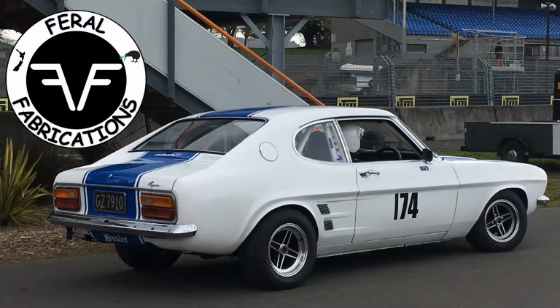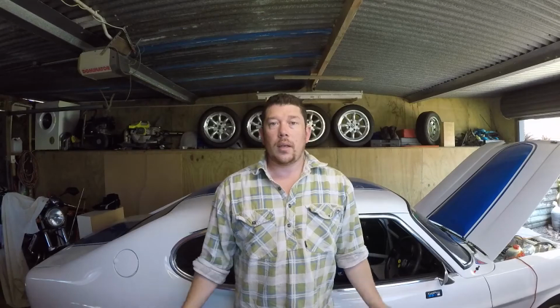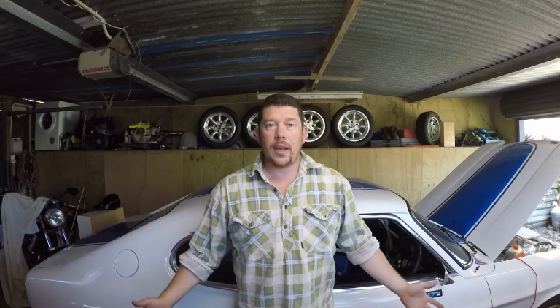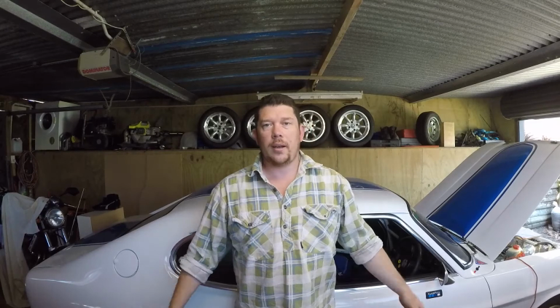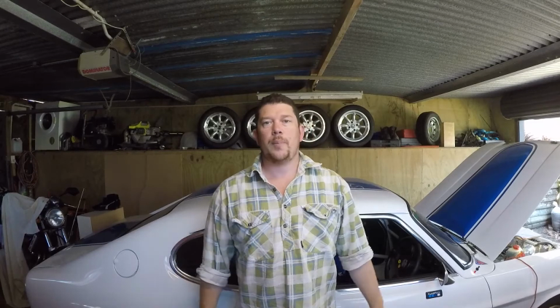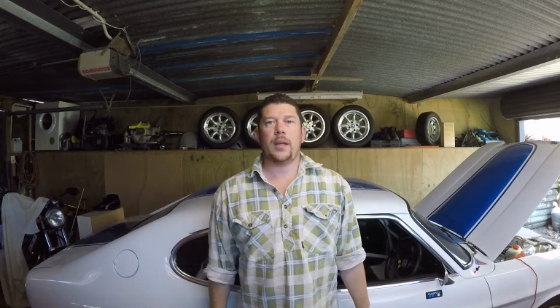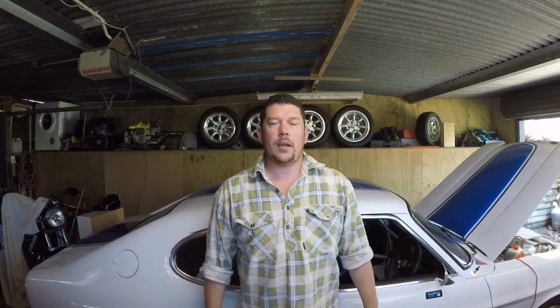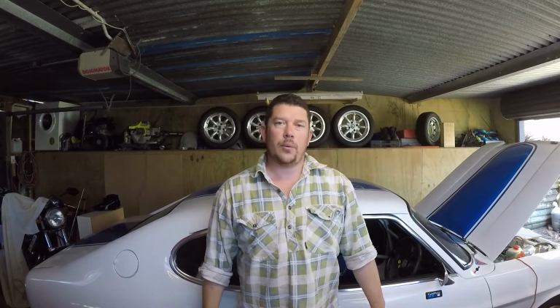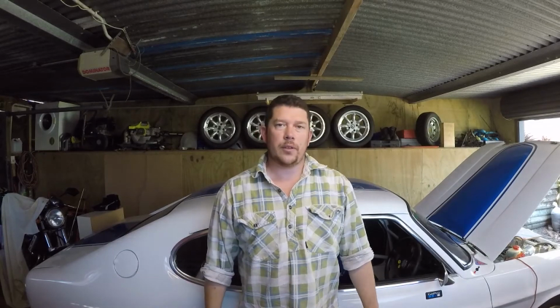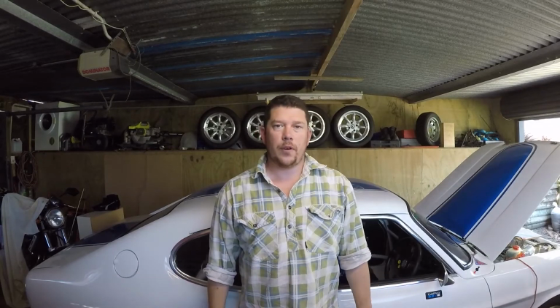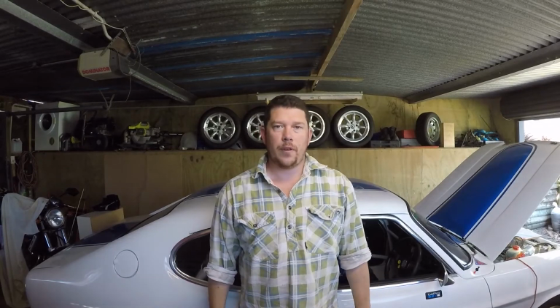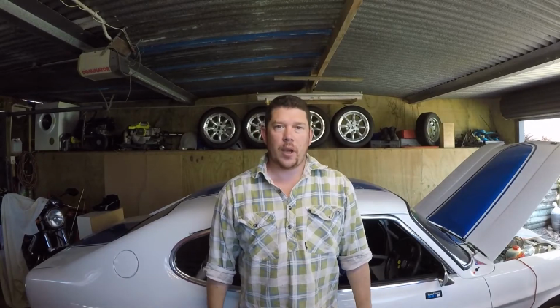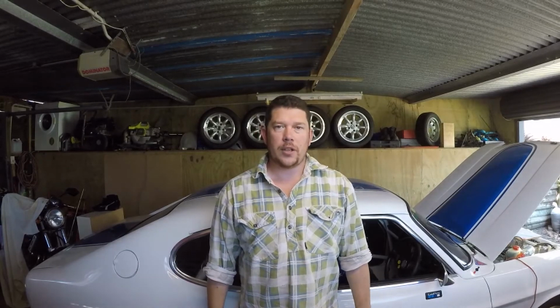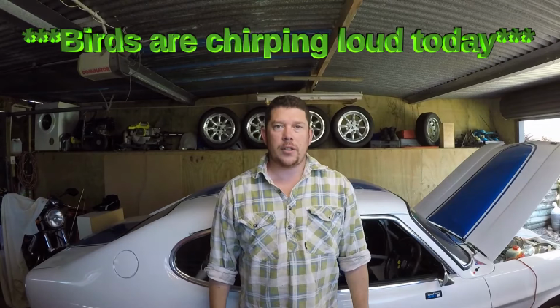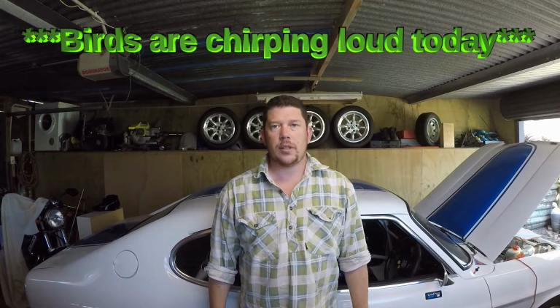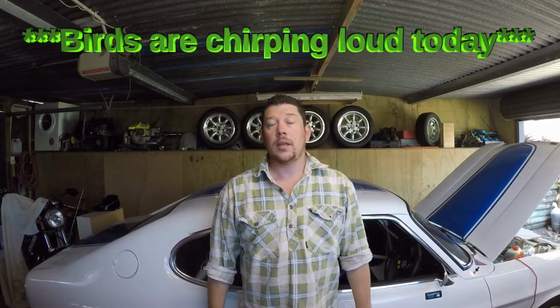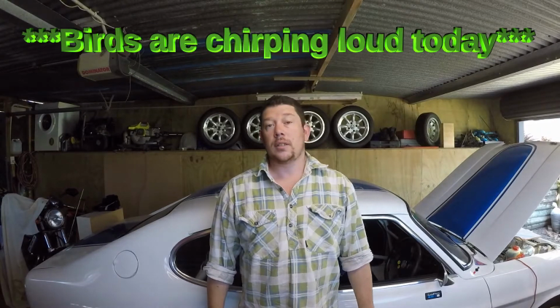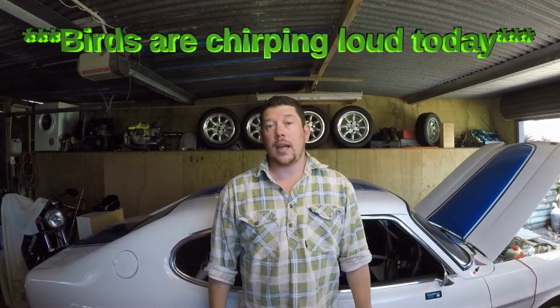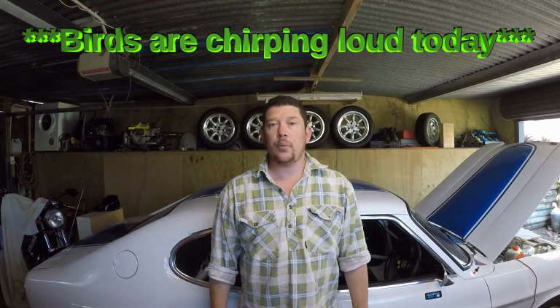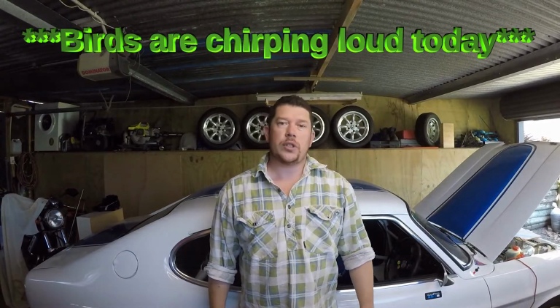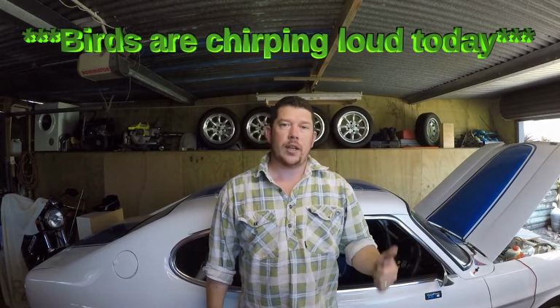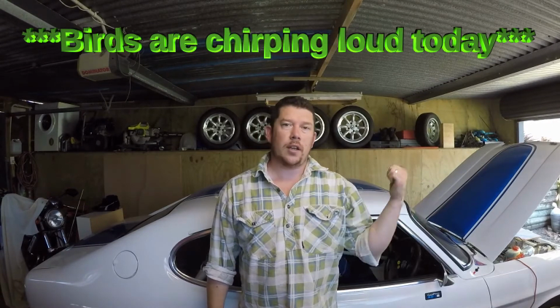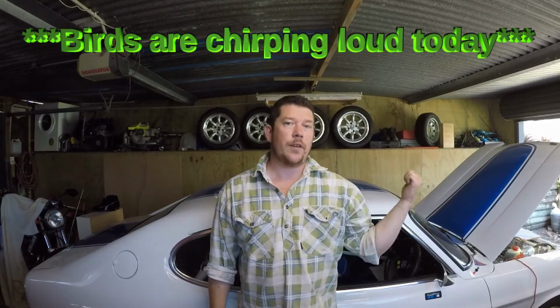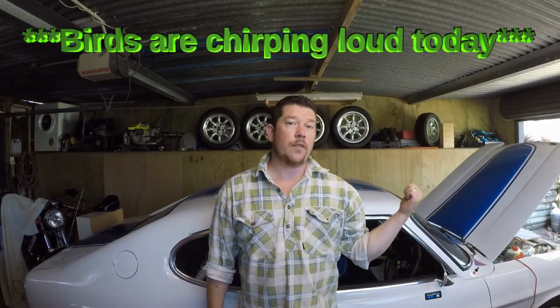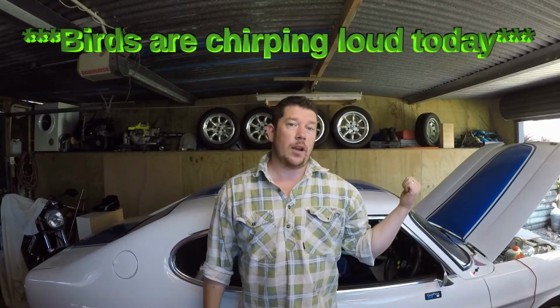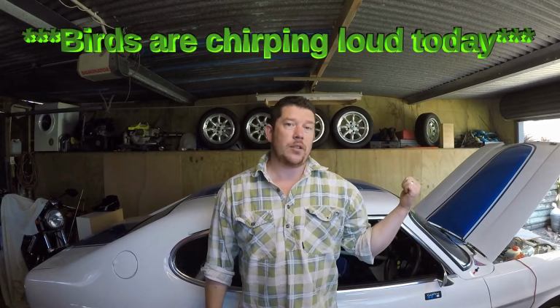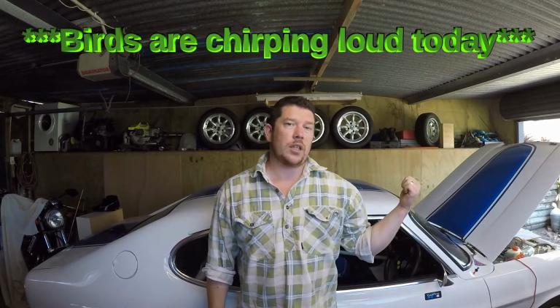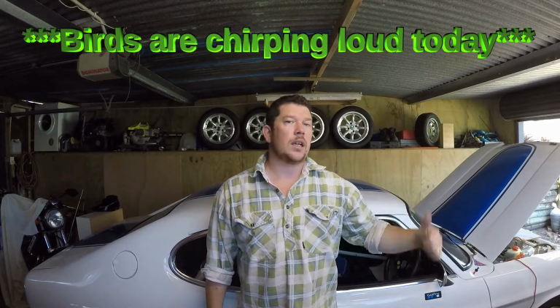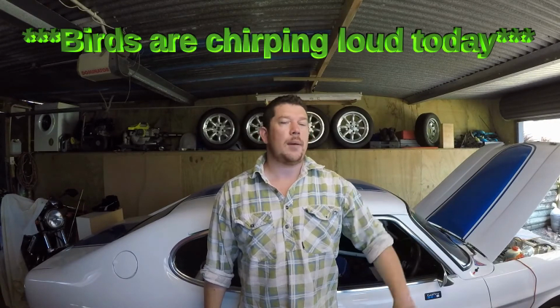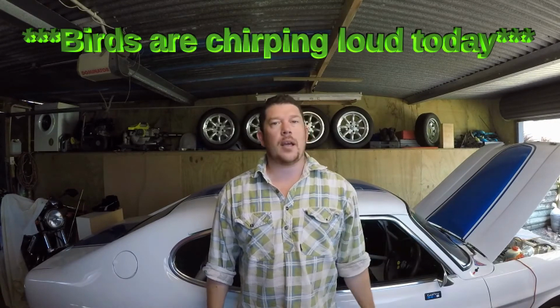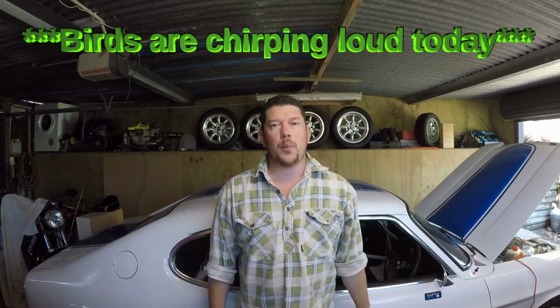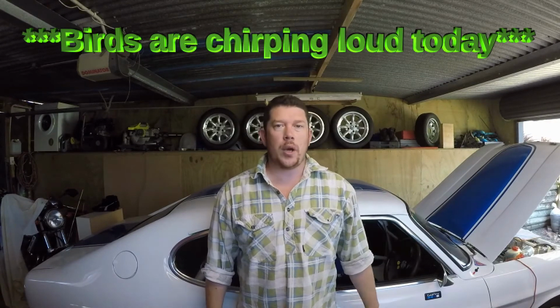G'day, I'm Pete and you're watching Feral Fabrications. Today we're setting the valve clearance in the clapped-out Capri.